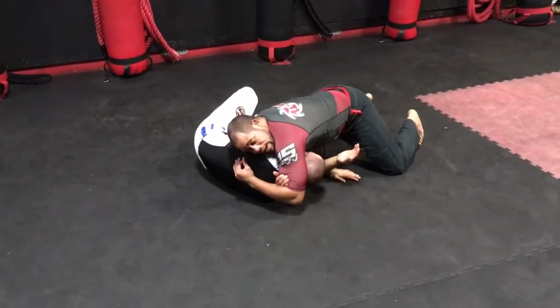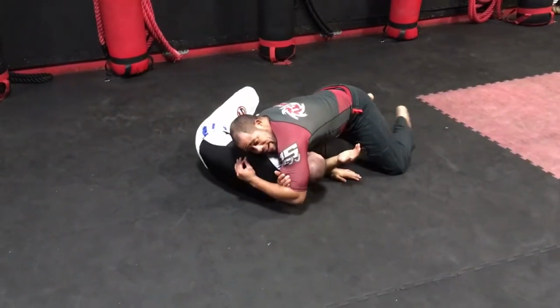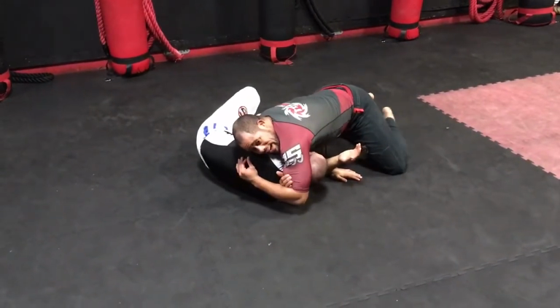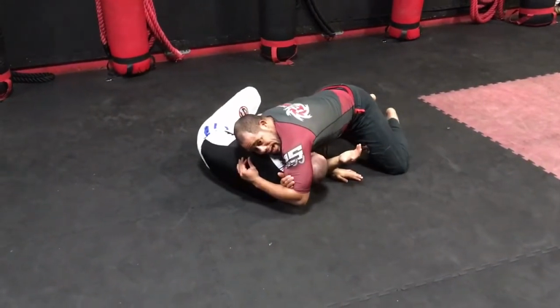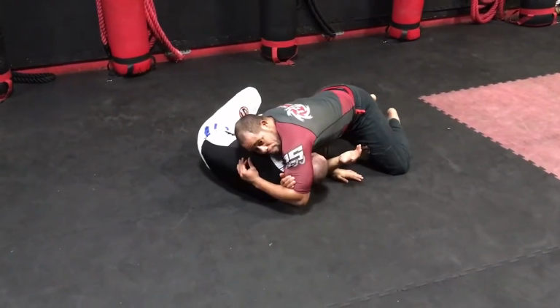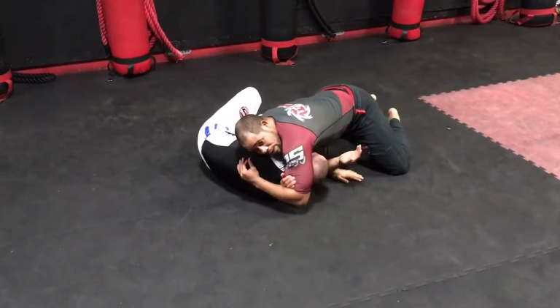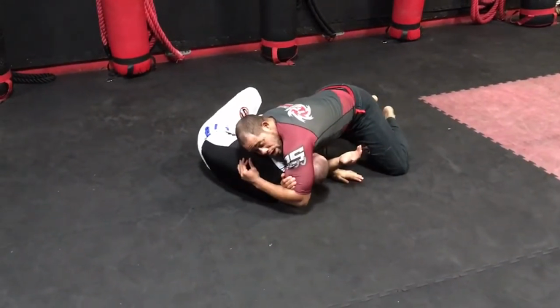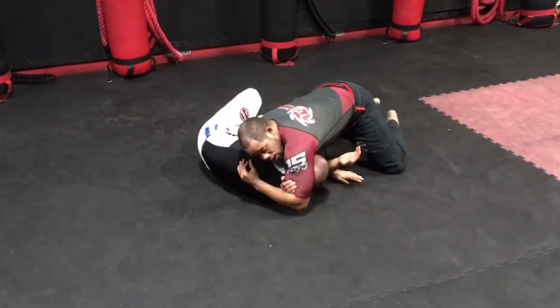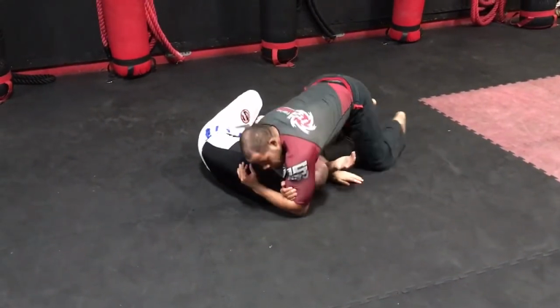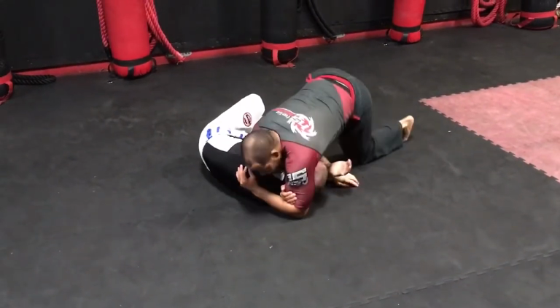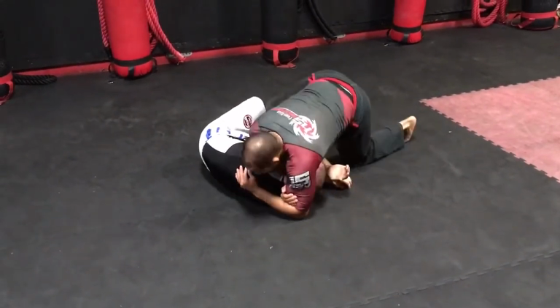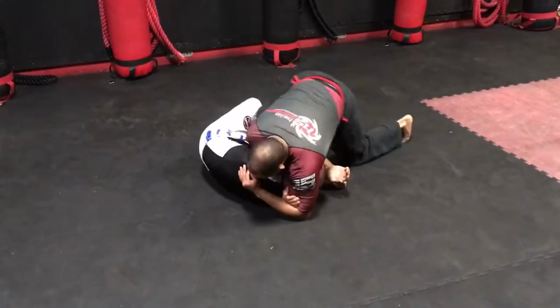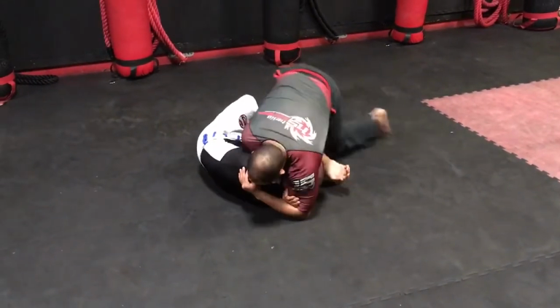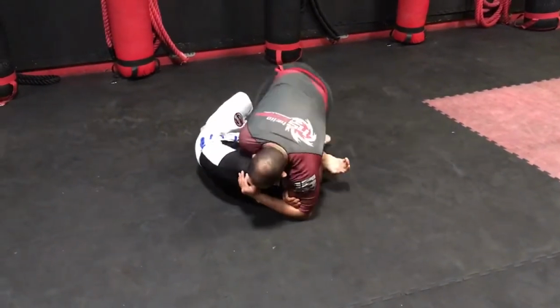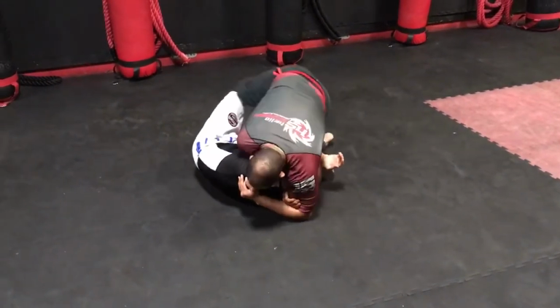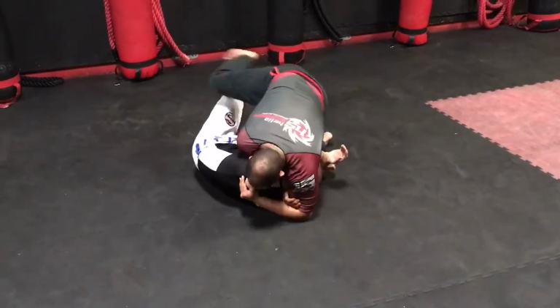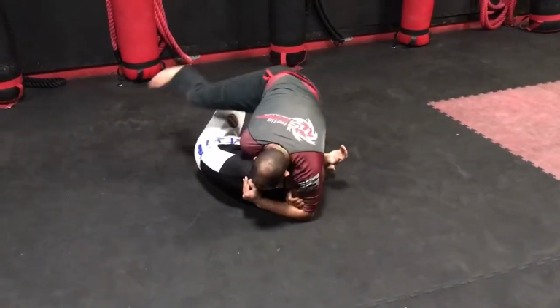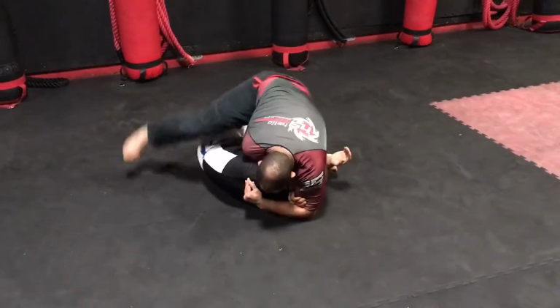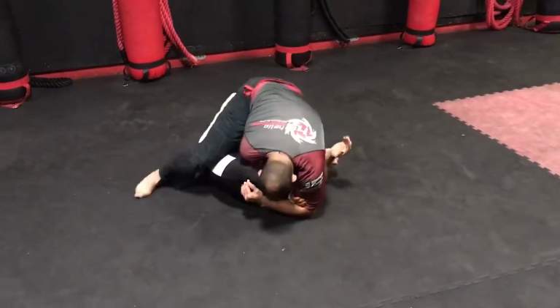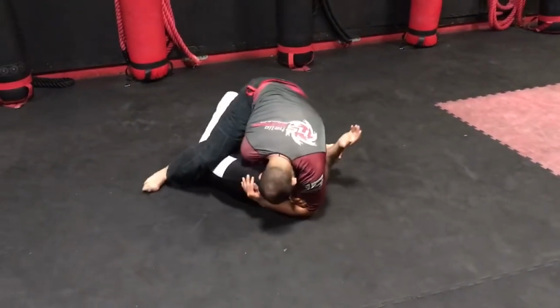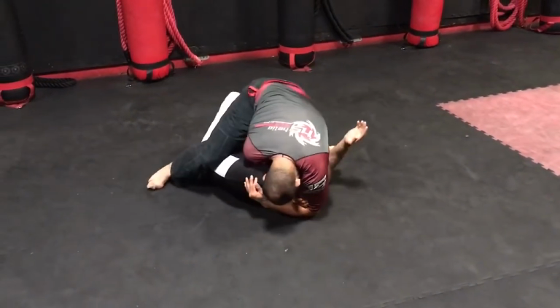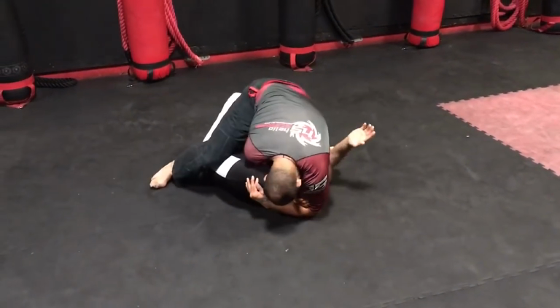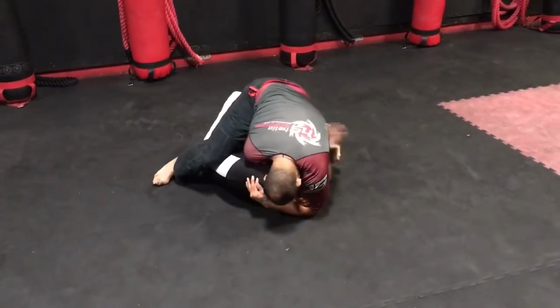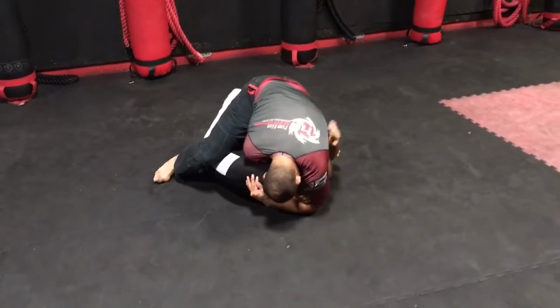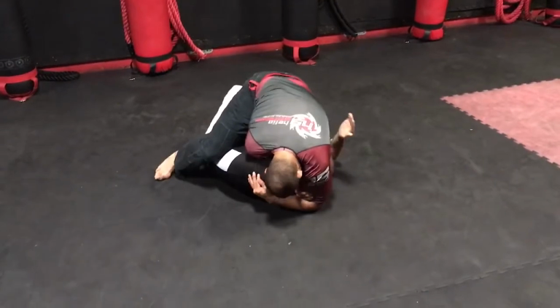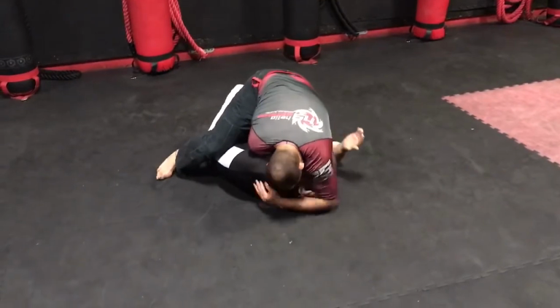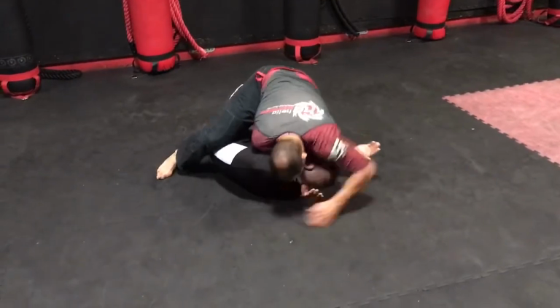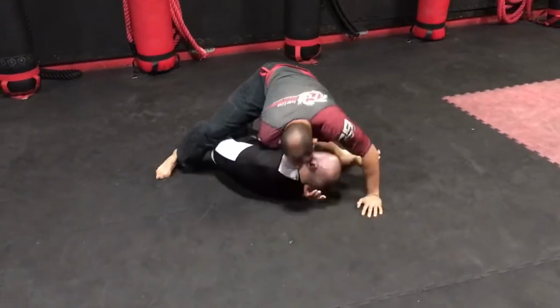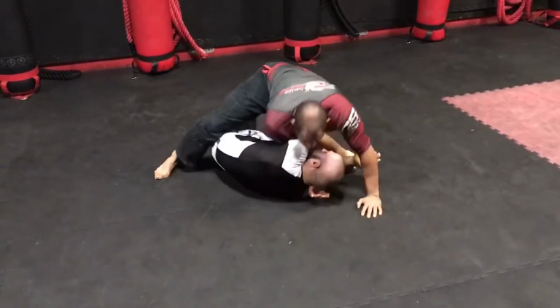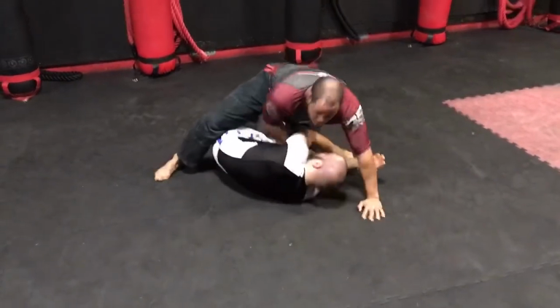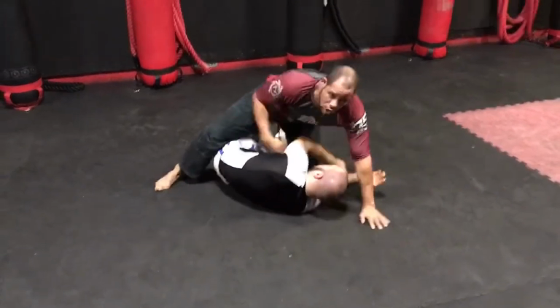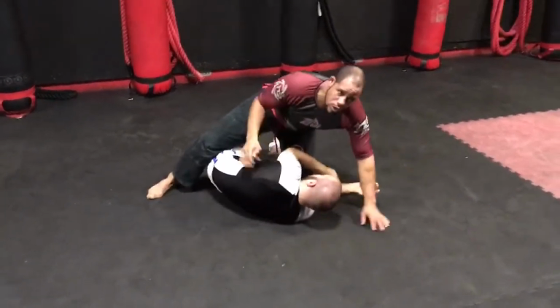If I can't tap him there, I'm going to take mount and continue with the choke.